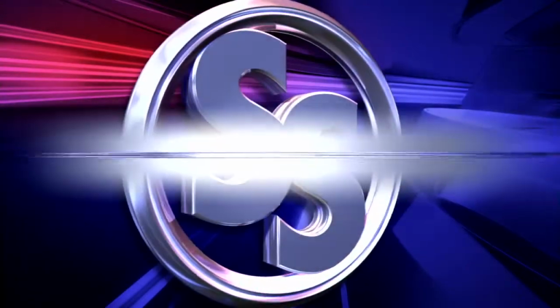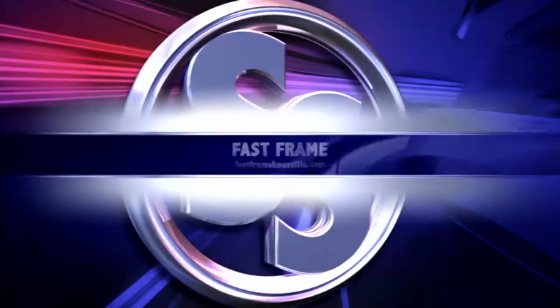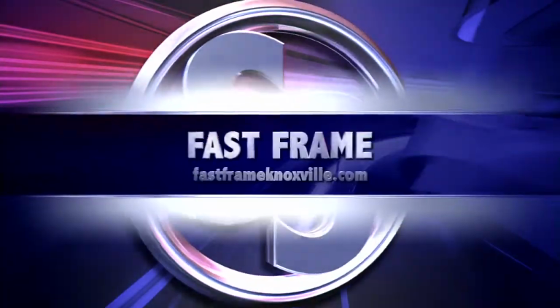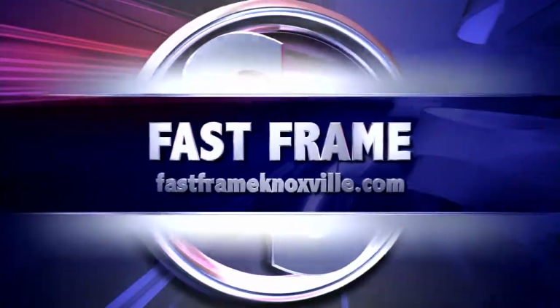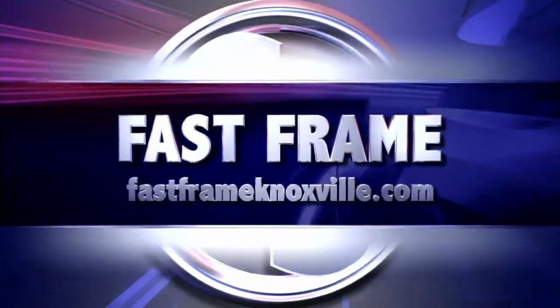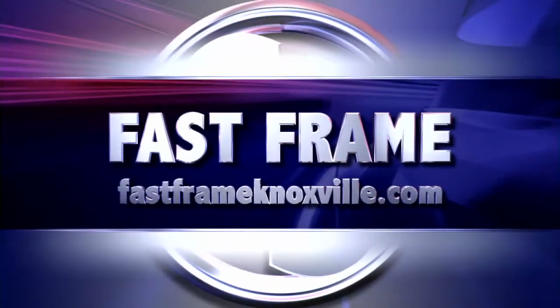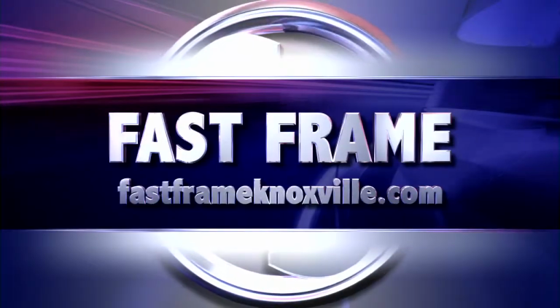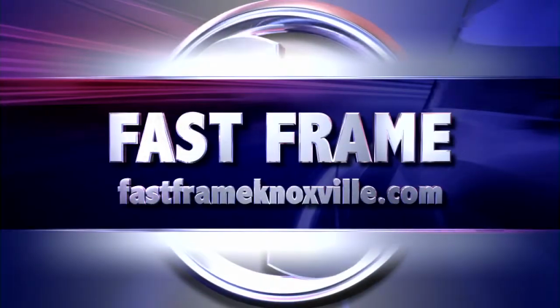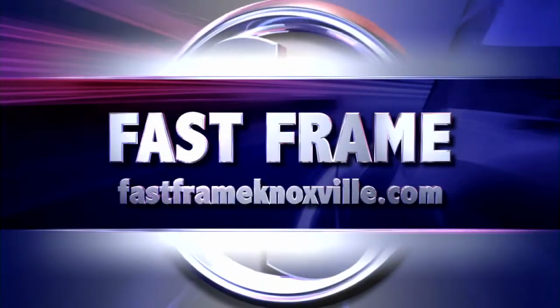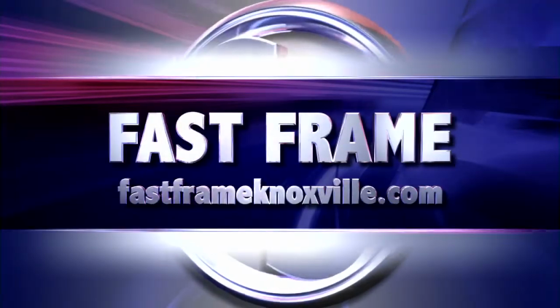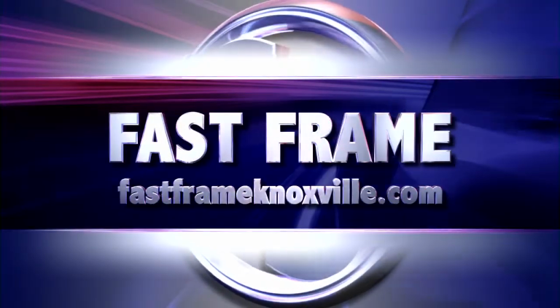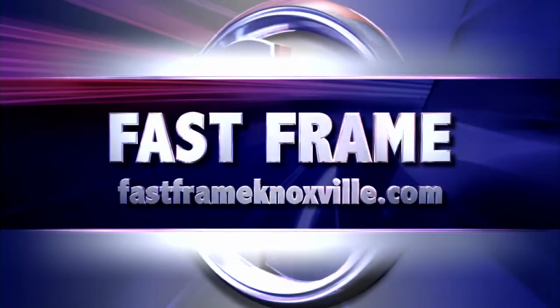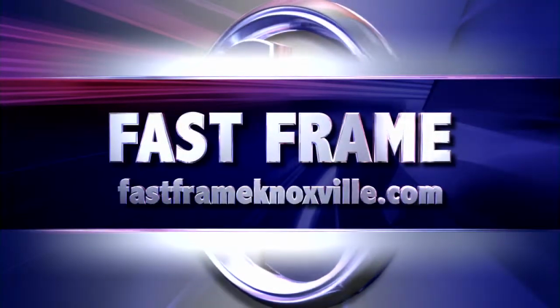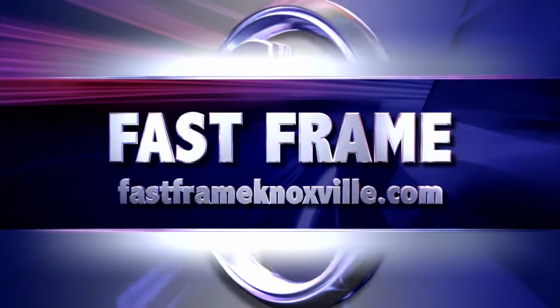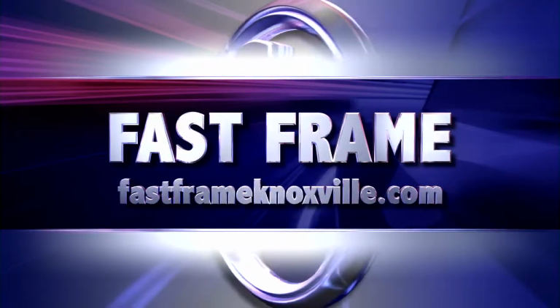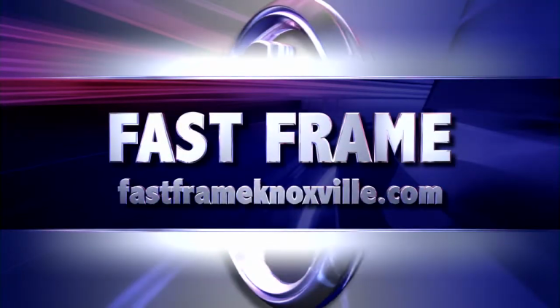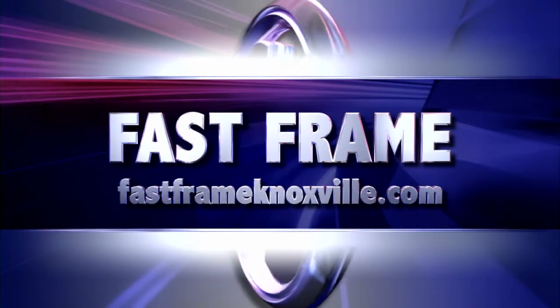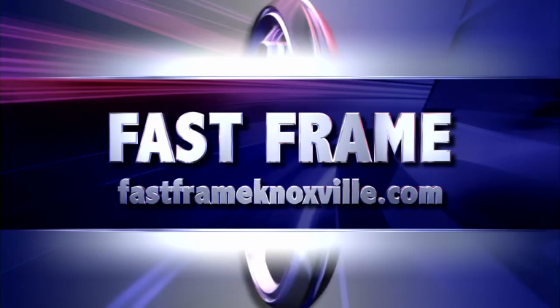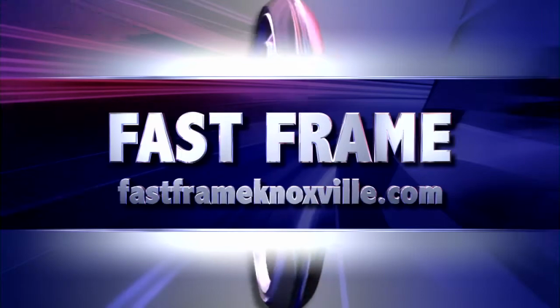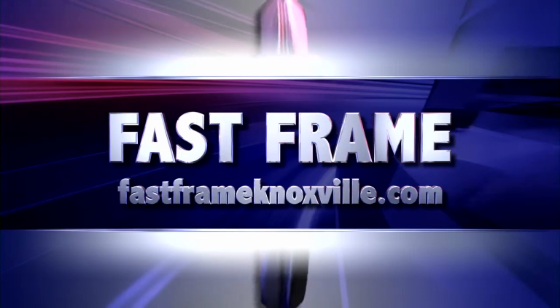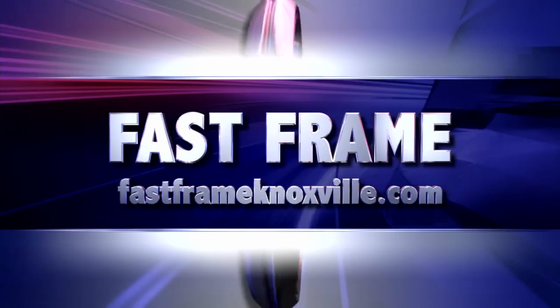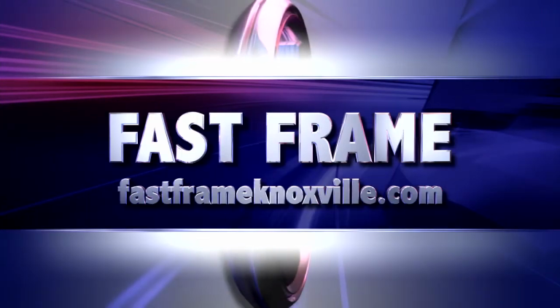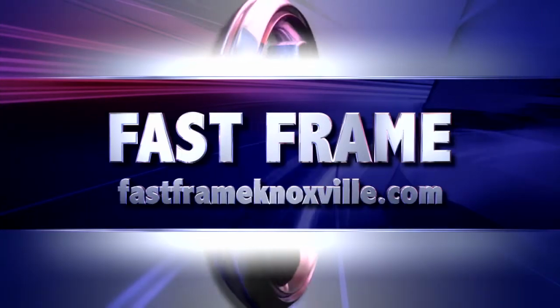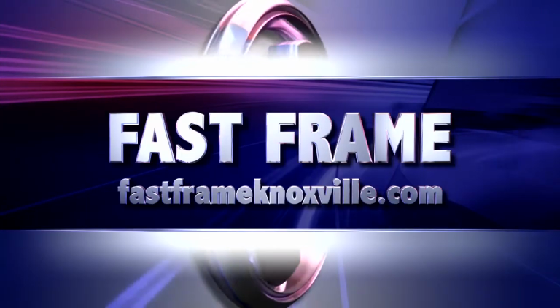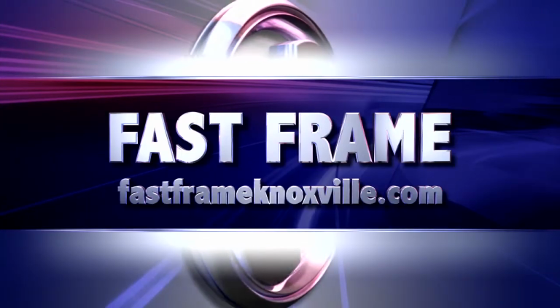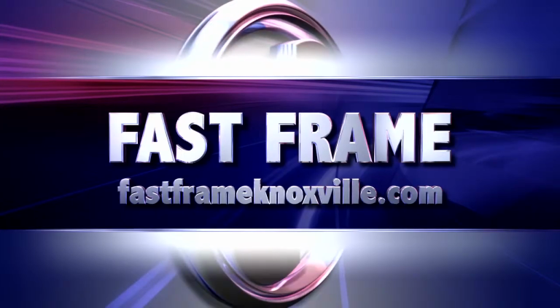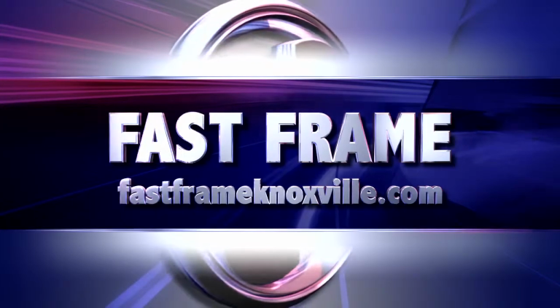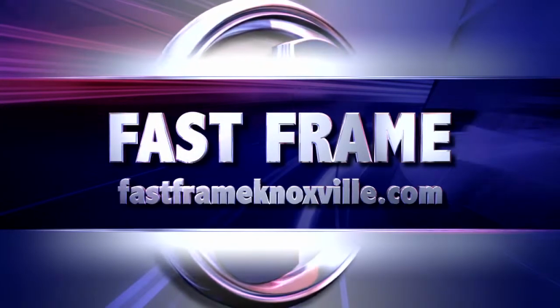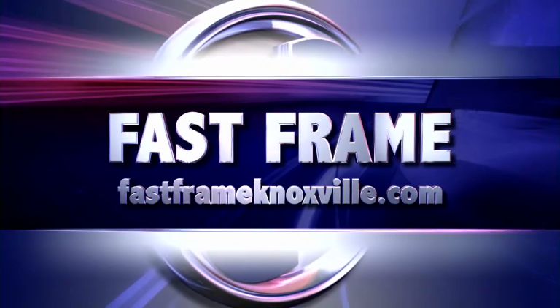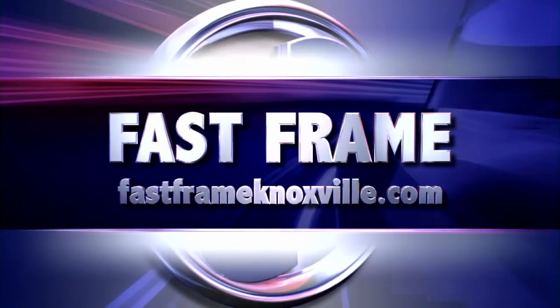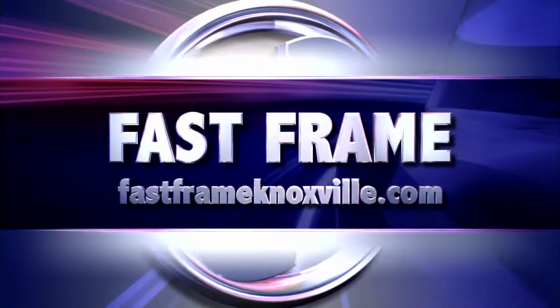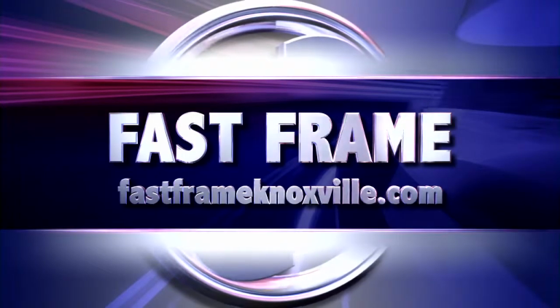Welcome back in to the Sports Source, this segment brought to you by our friends at Fast Frame. If you have an item that needs framing, take it to Fast Frame.